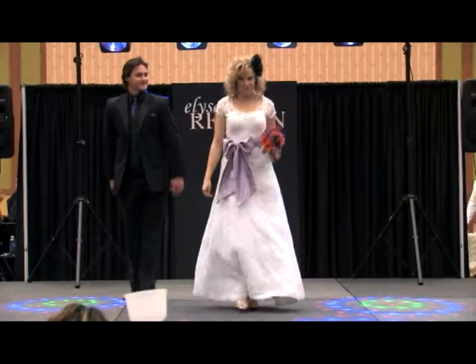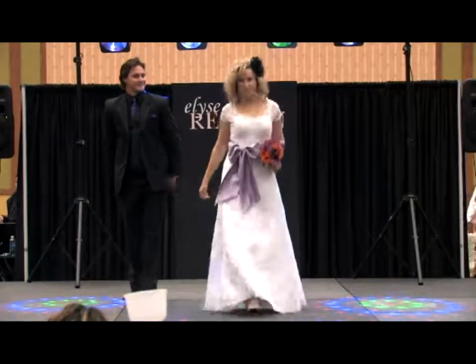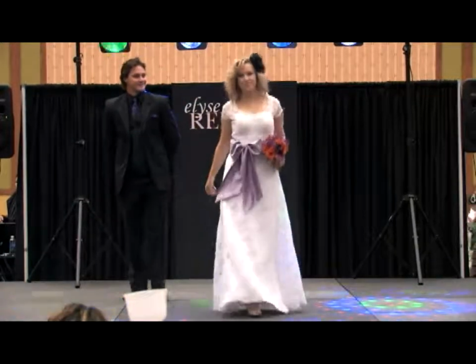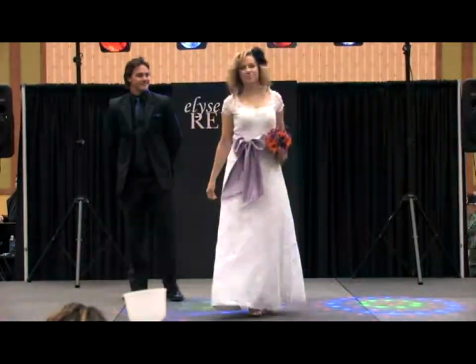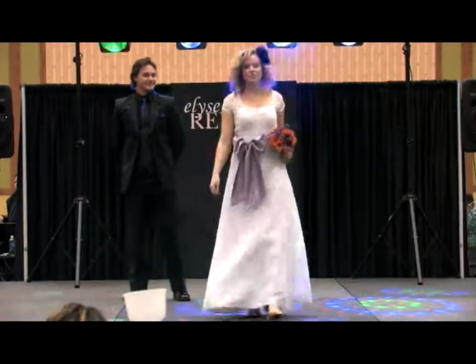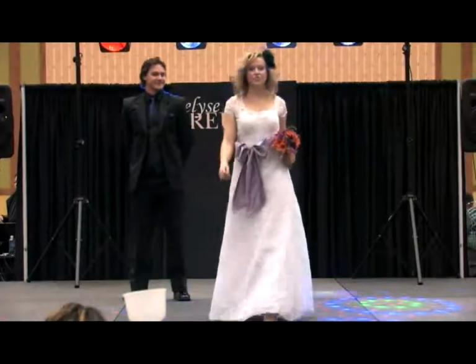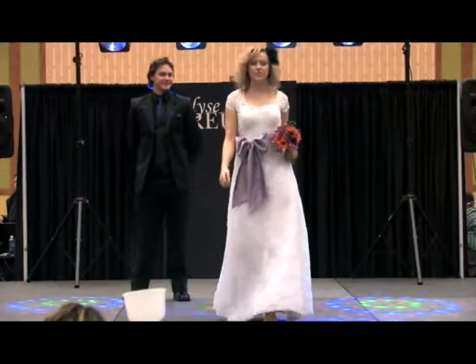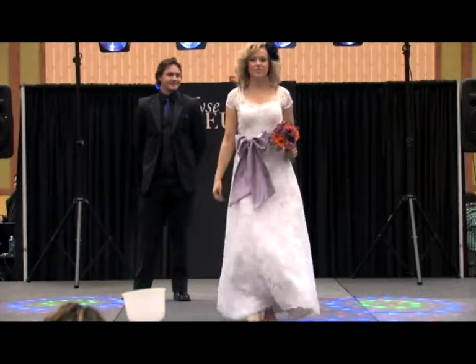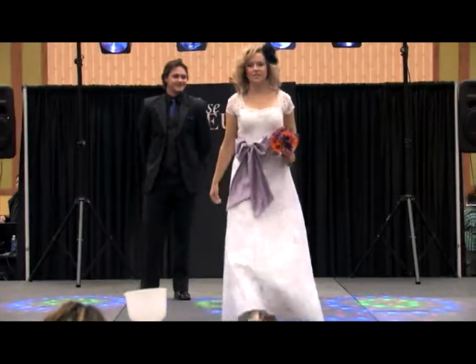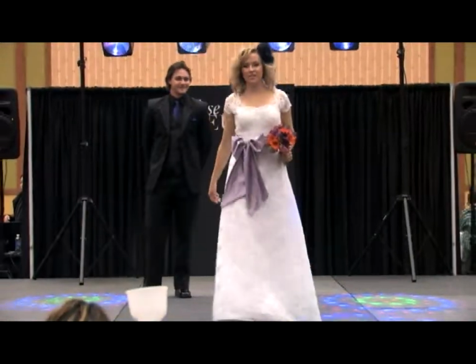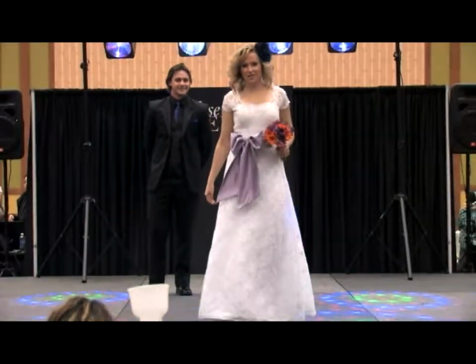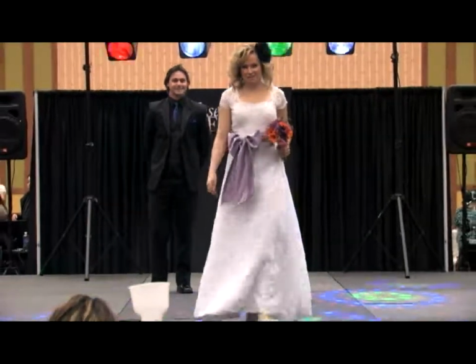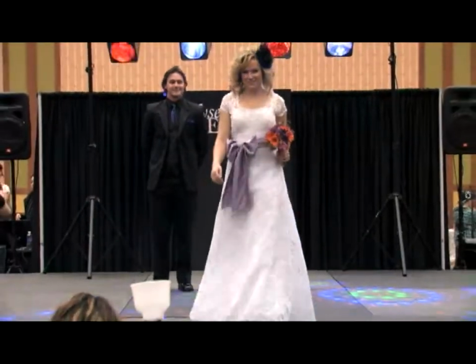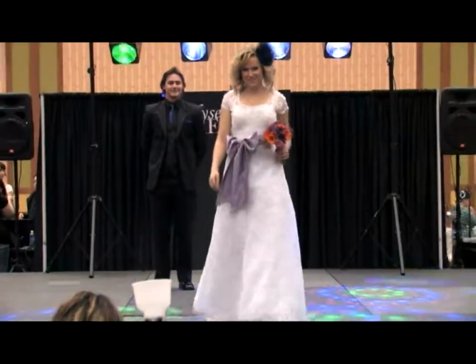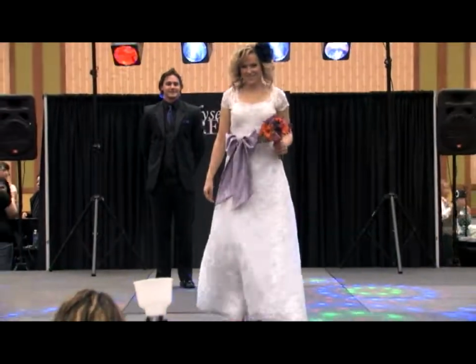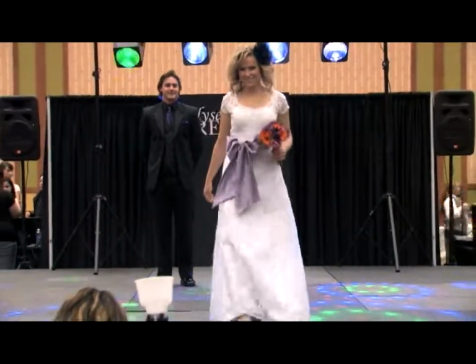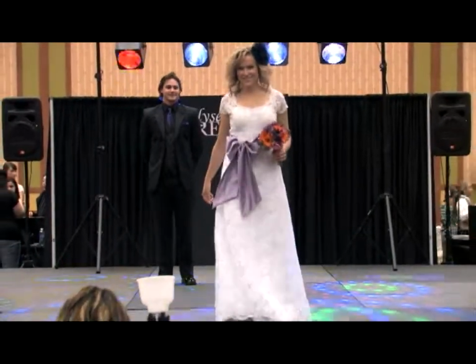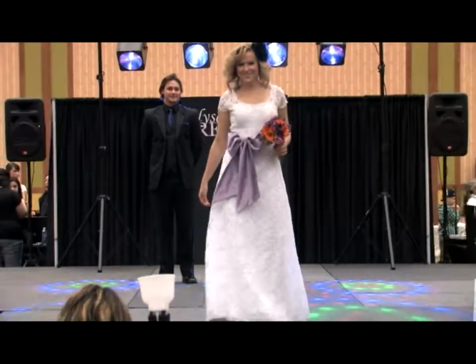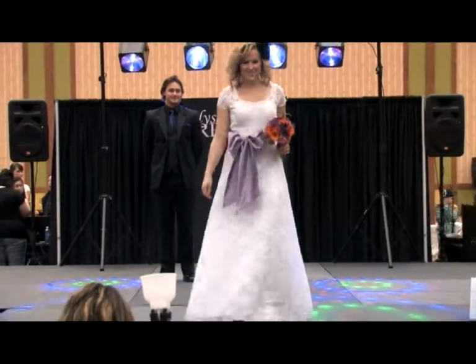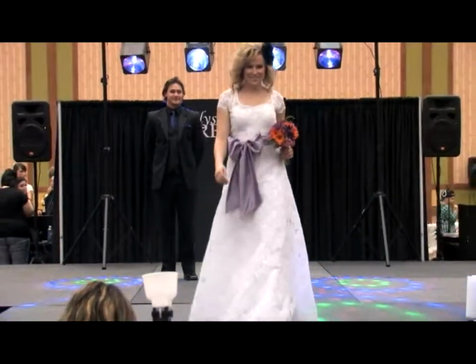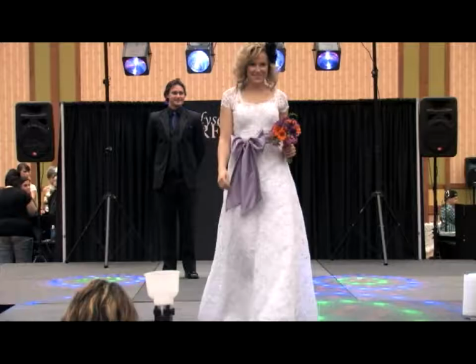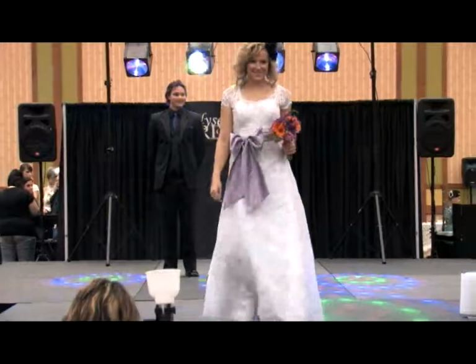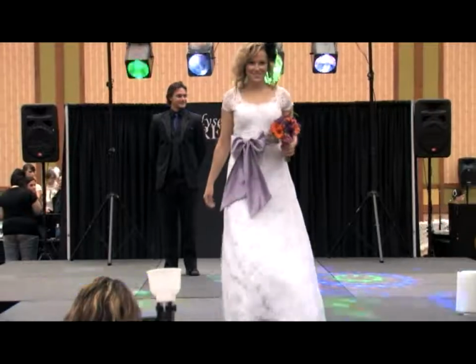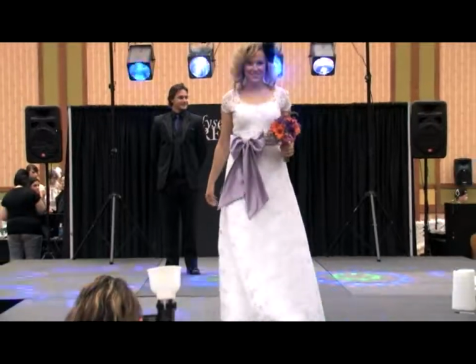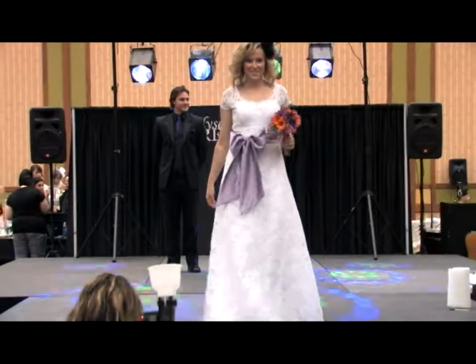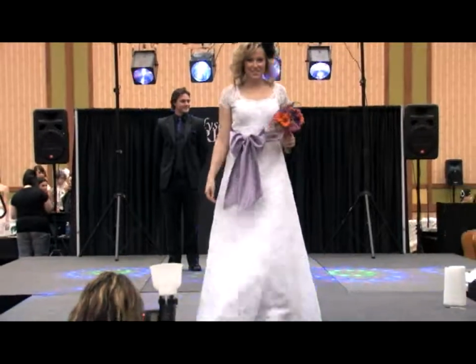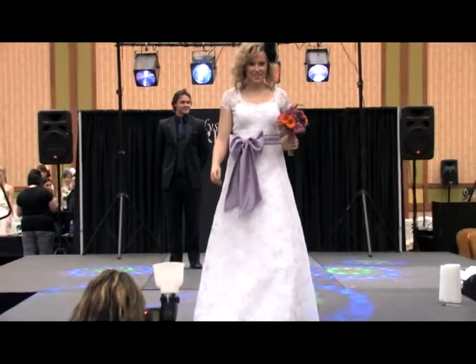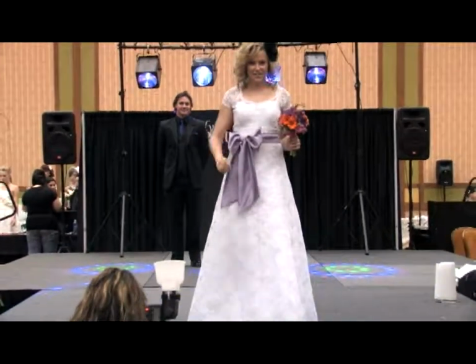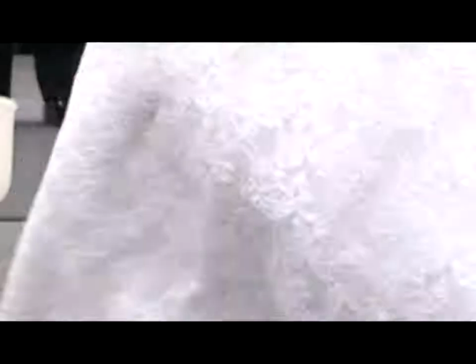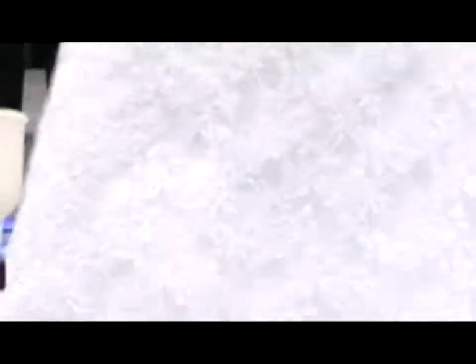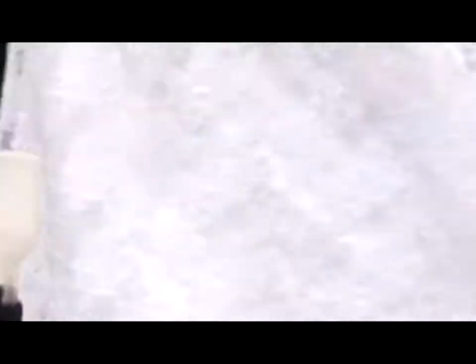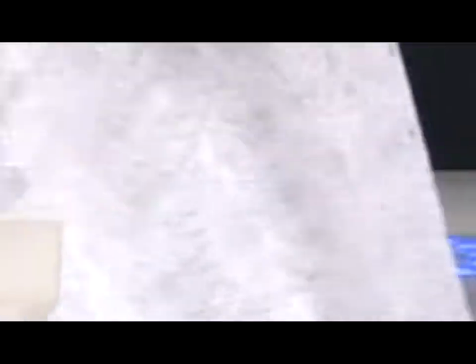The thick satin ties the tailored look together. It's not a dress to be forgotten.